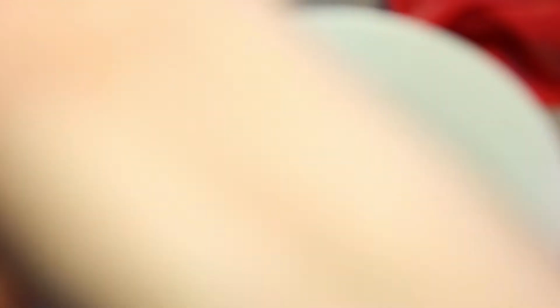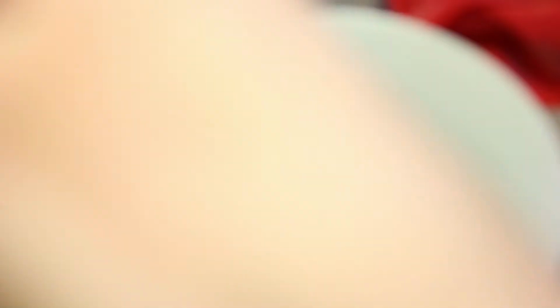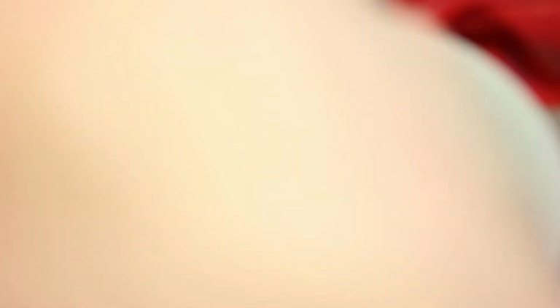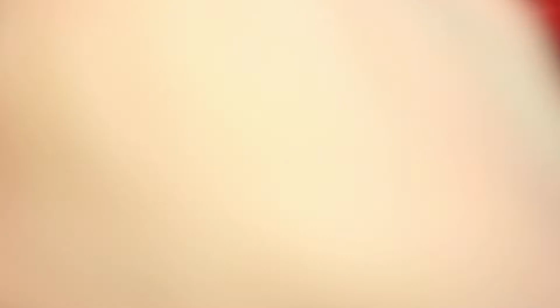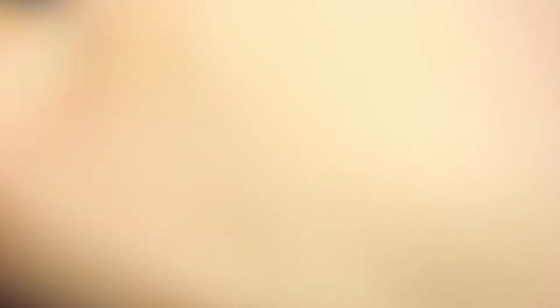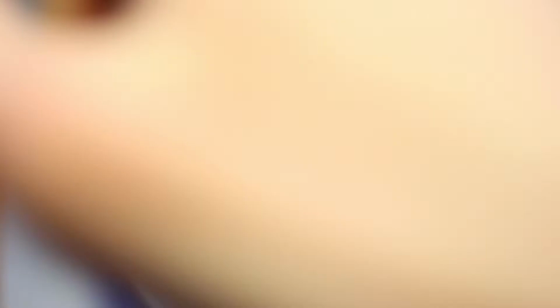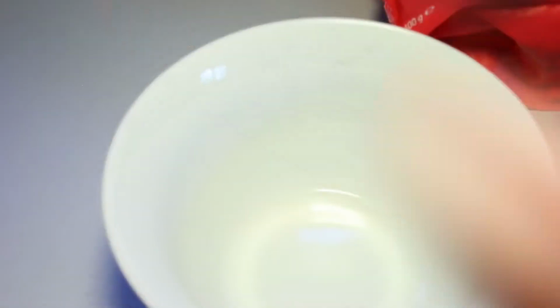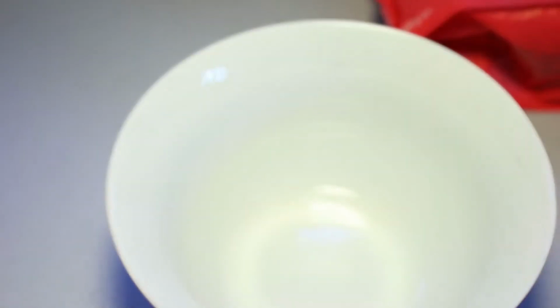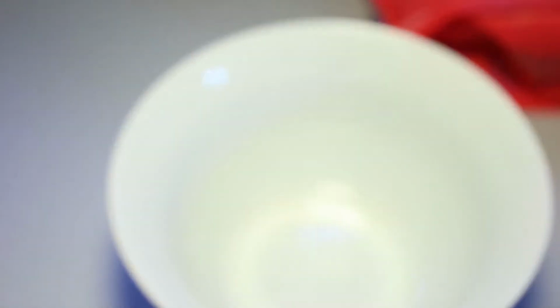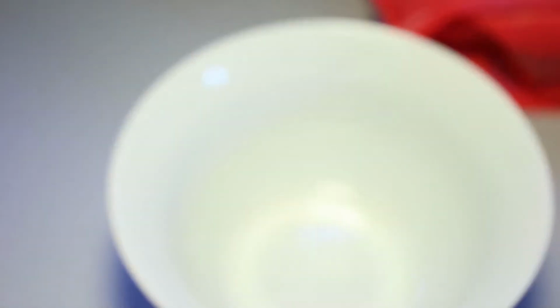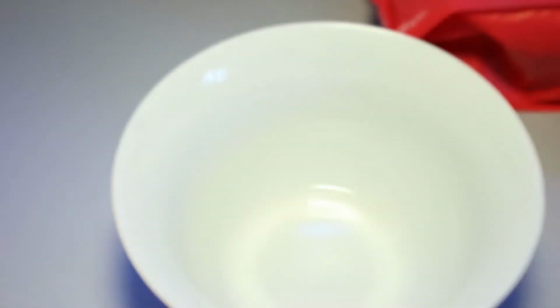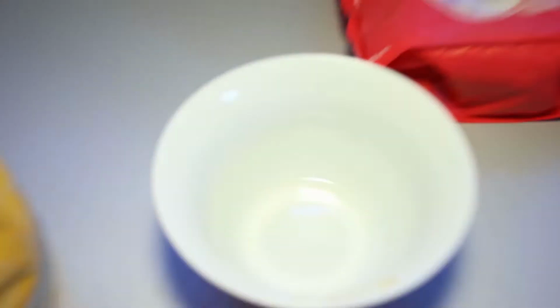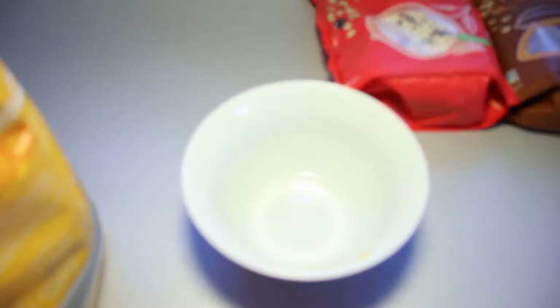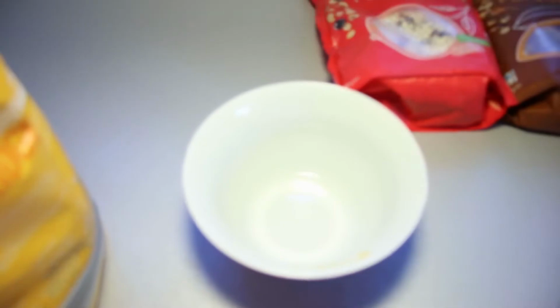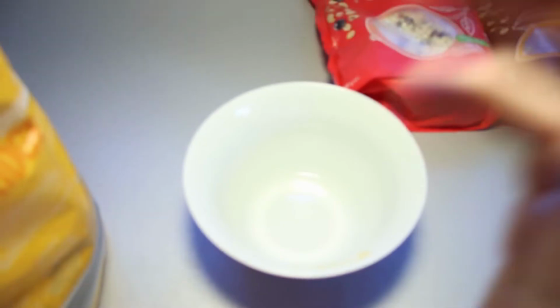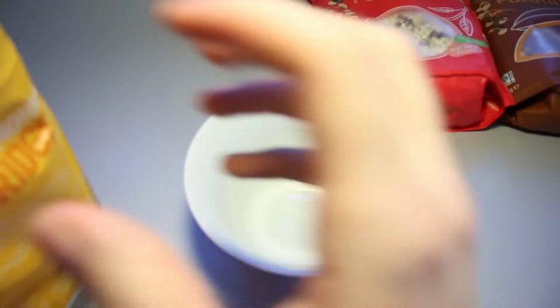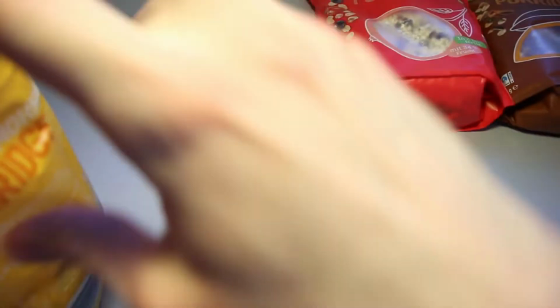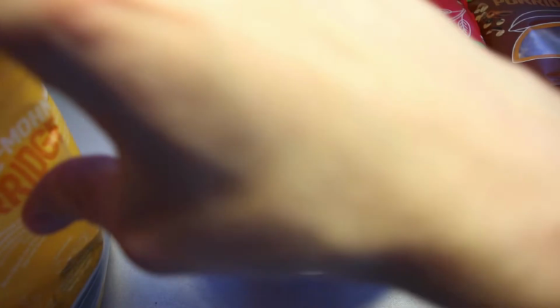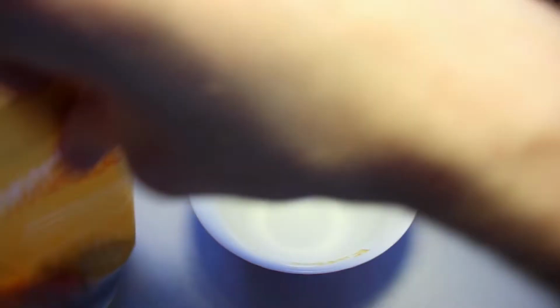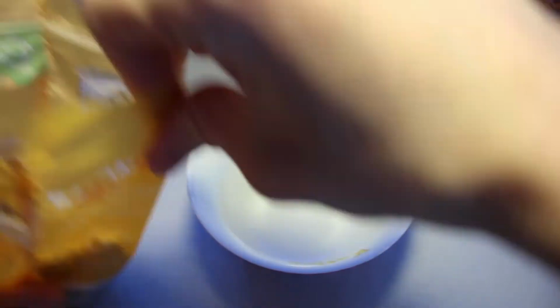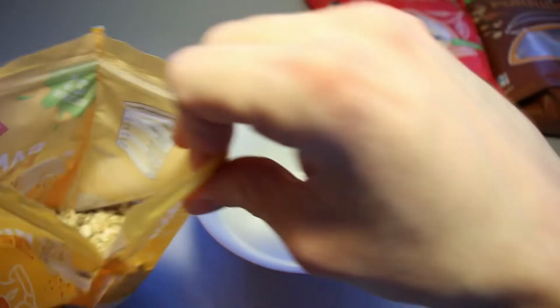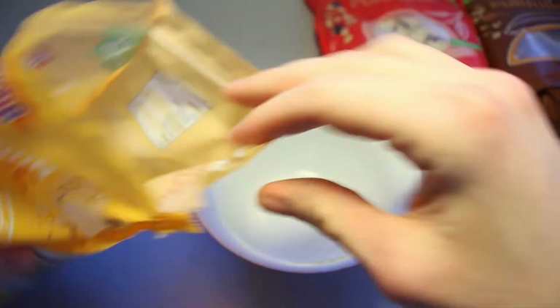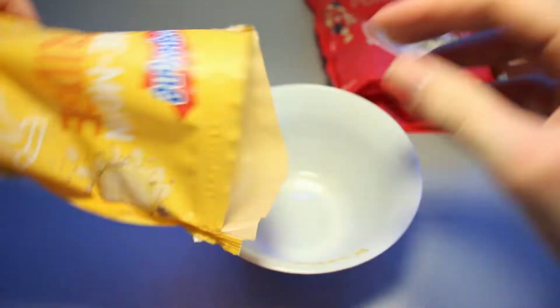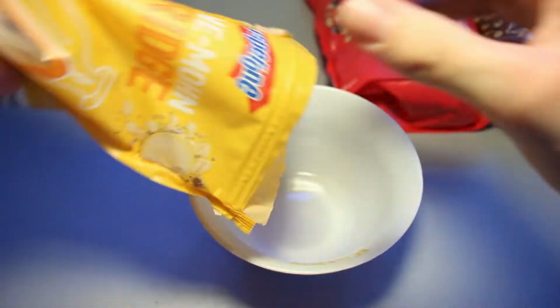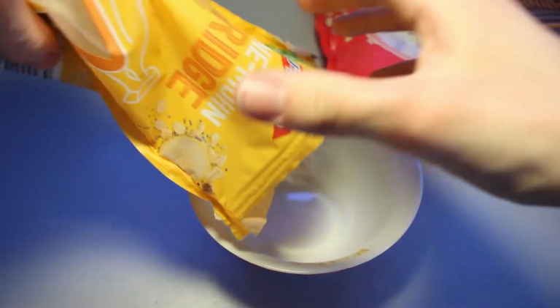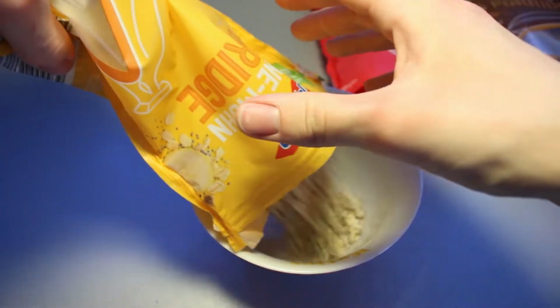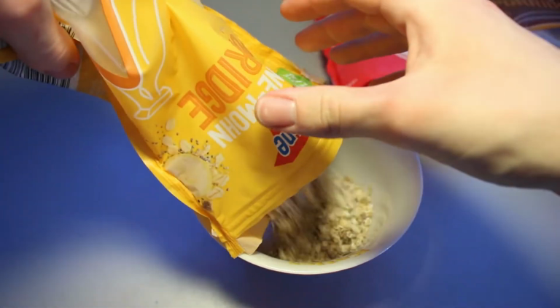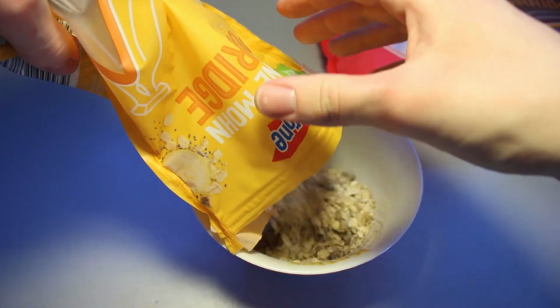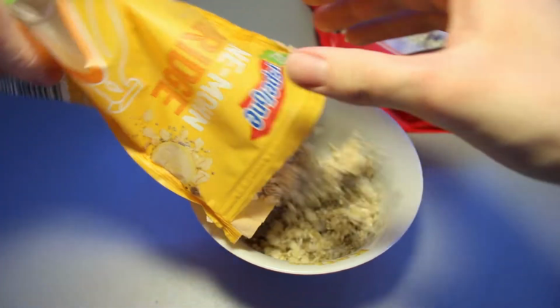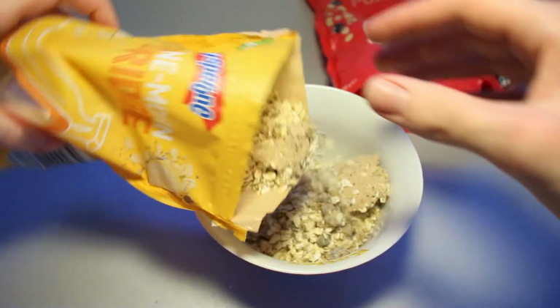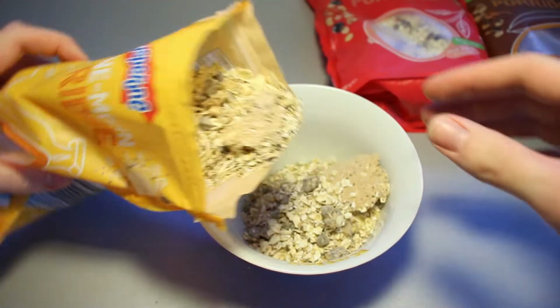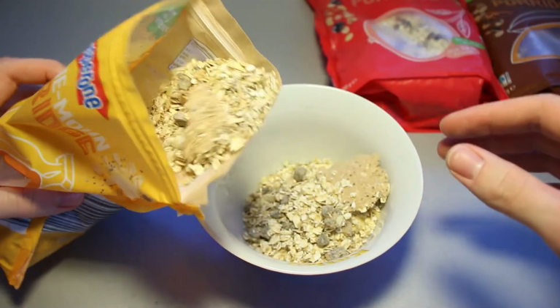Something that's a bit not so nice is that the banana pieces...